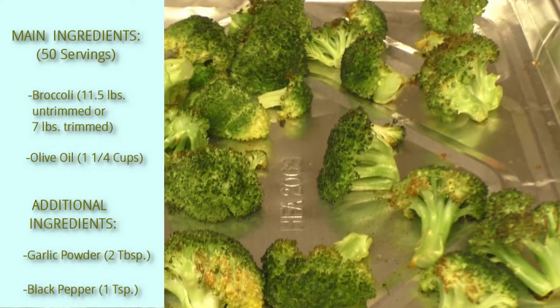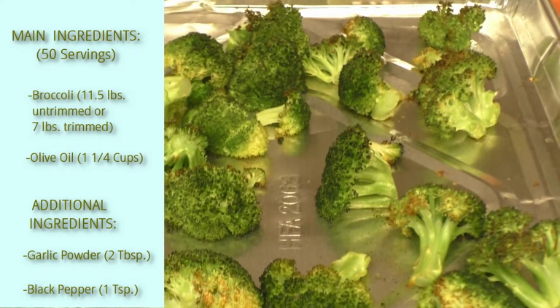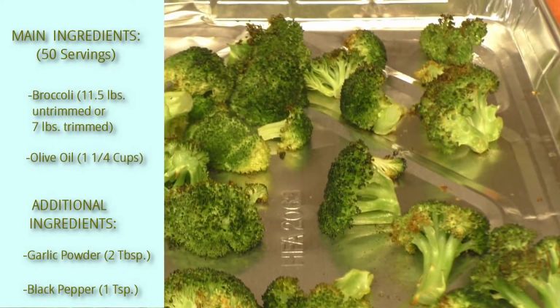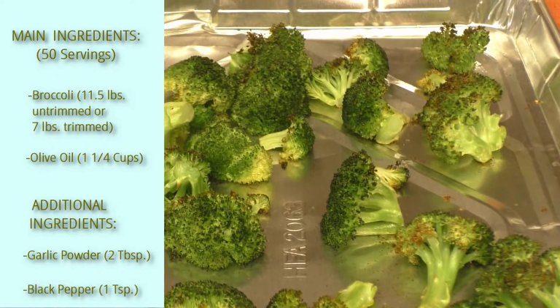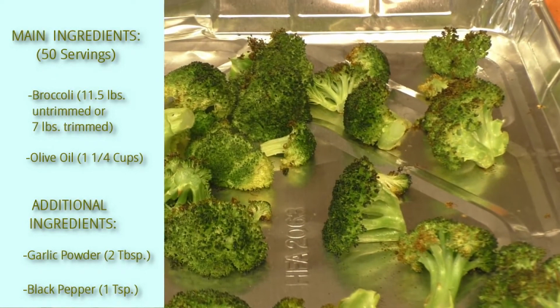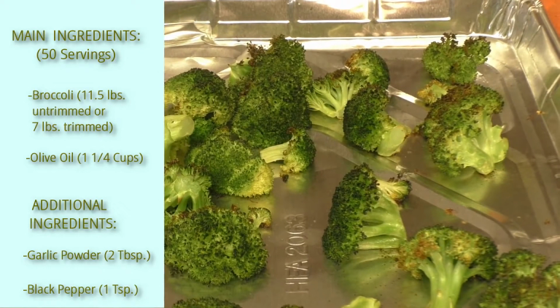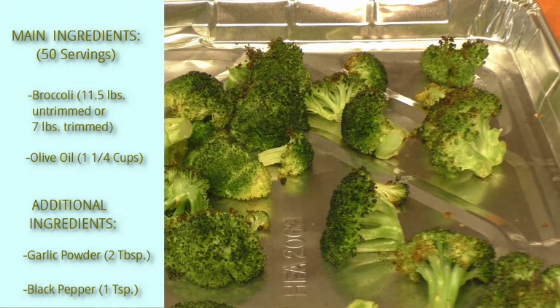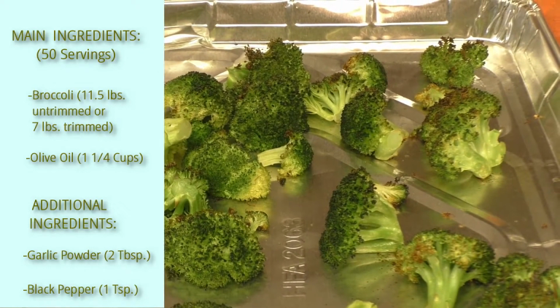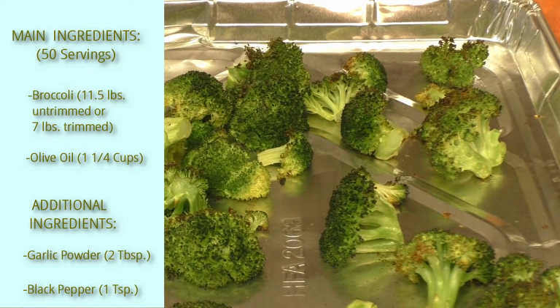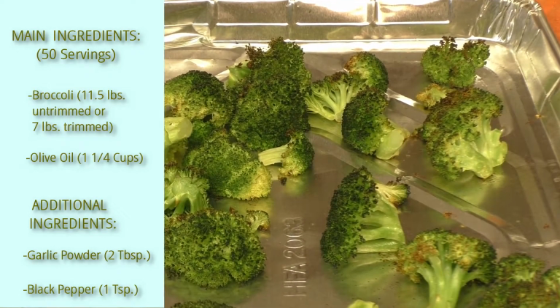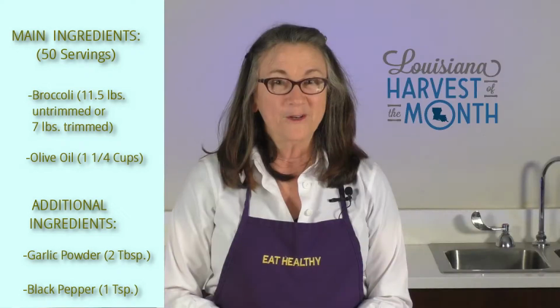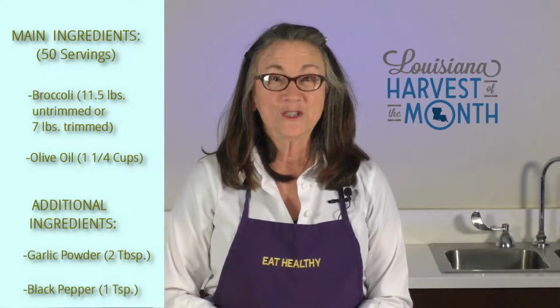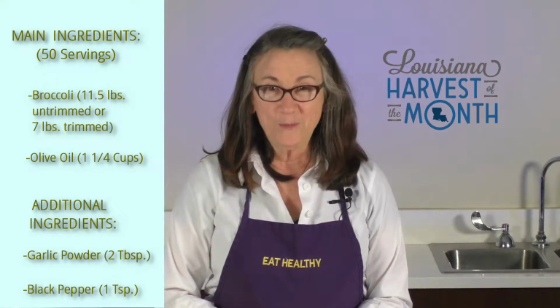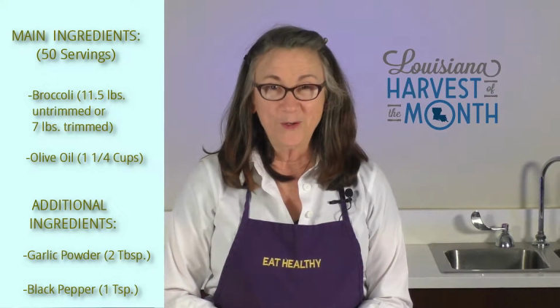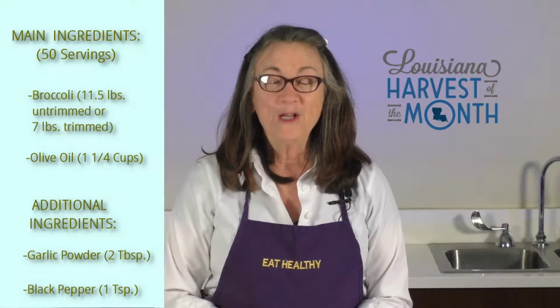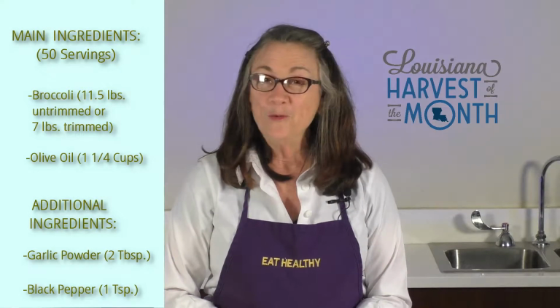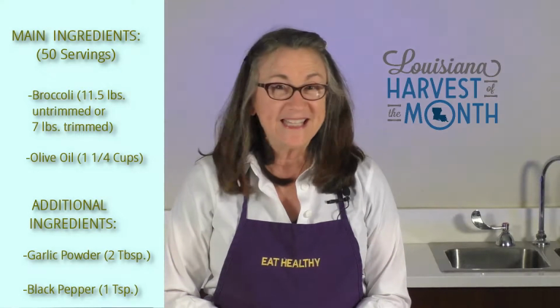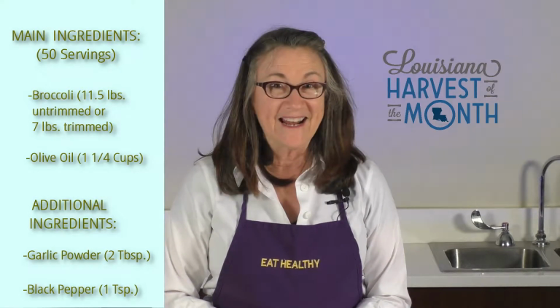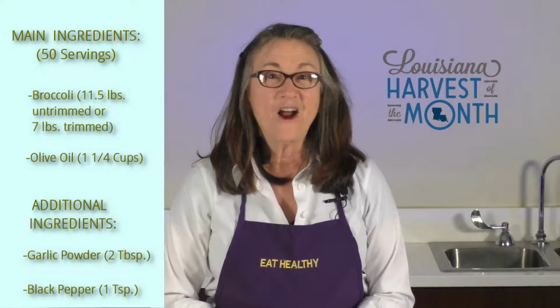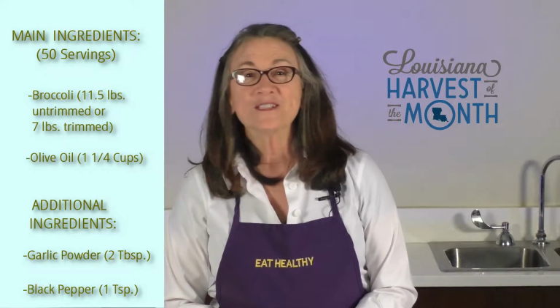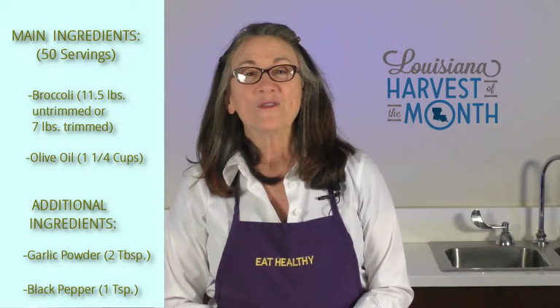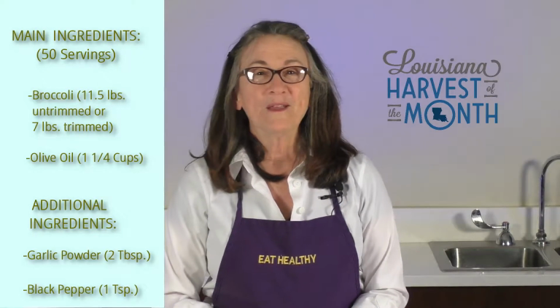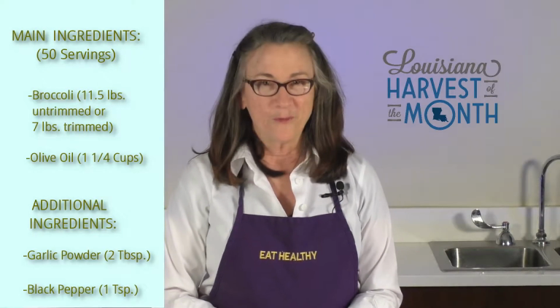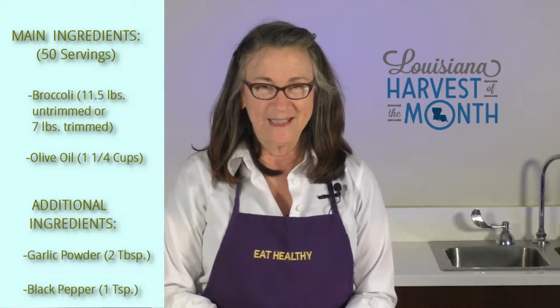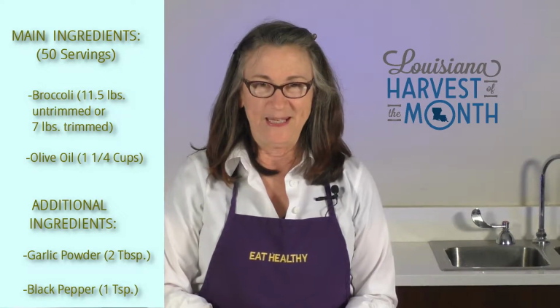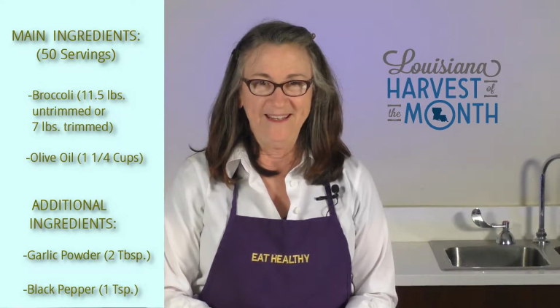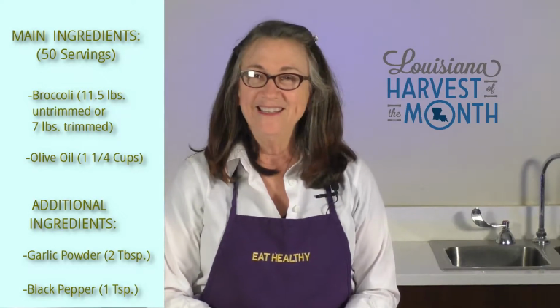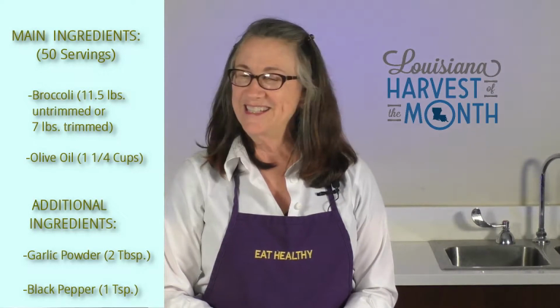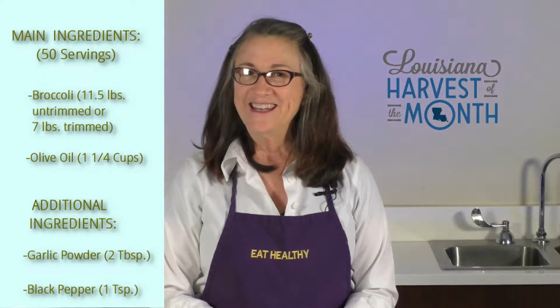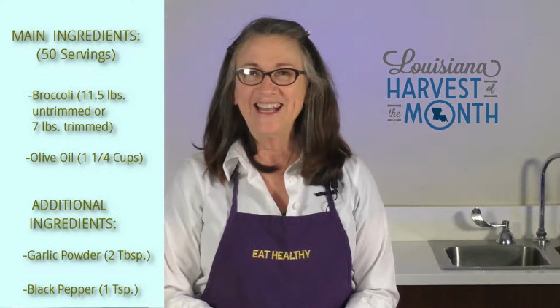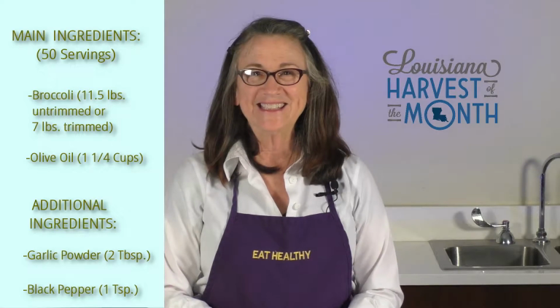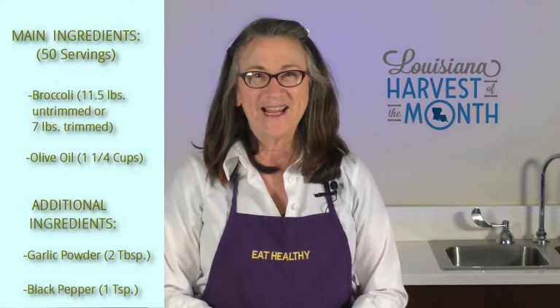And there we go with another super Louisiana Harvest of the Month recipe. See you again next time.